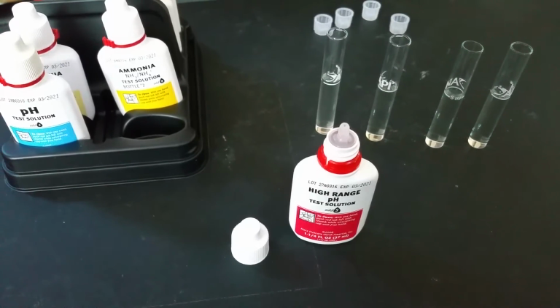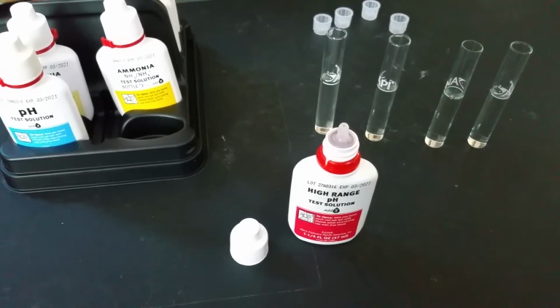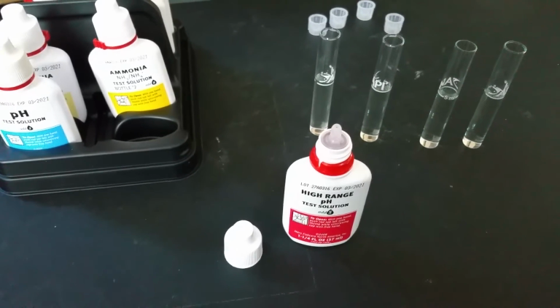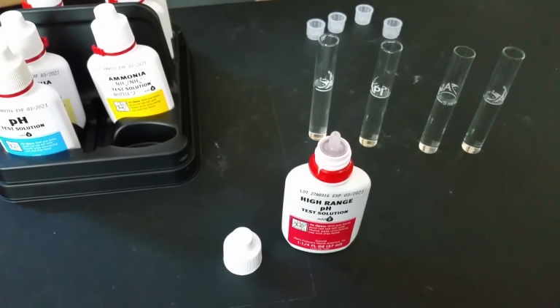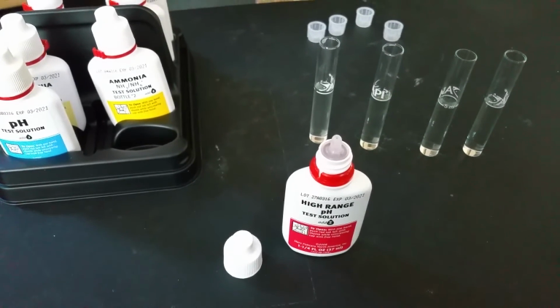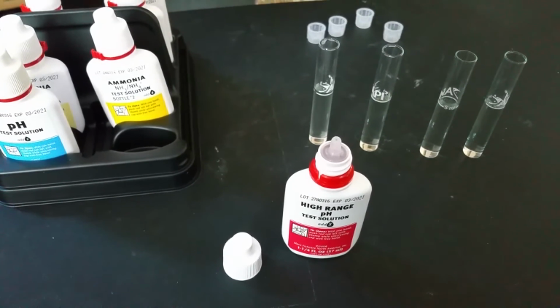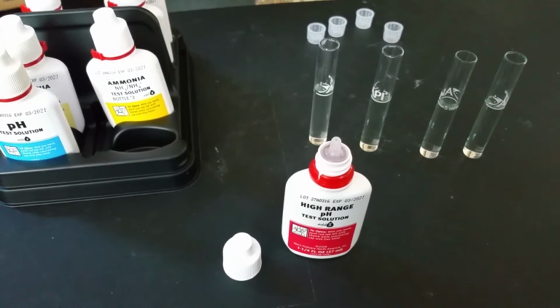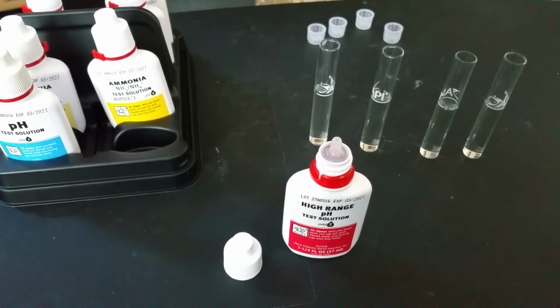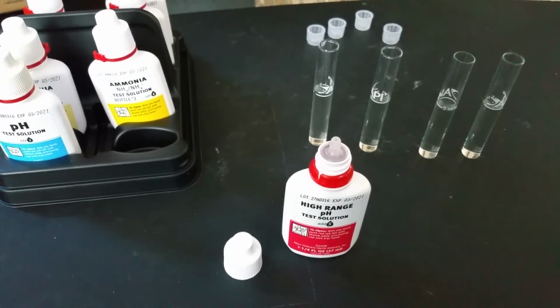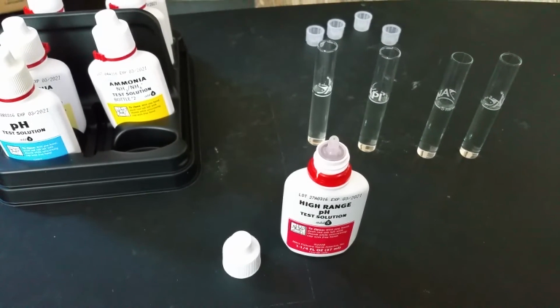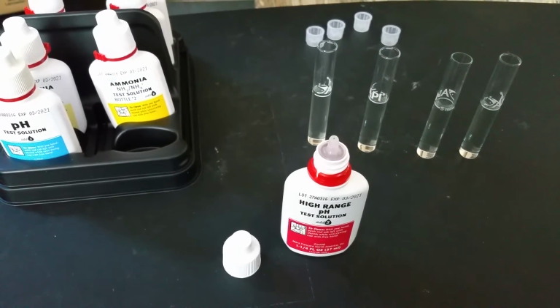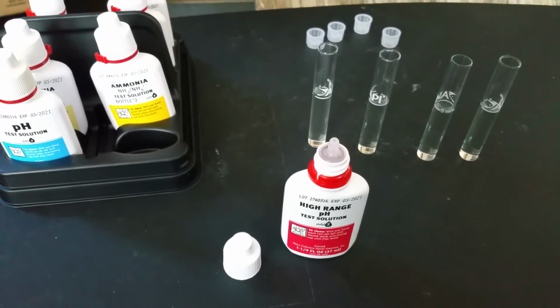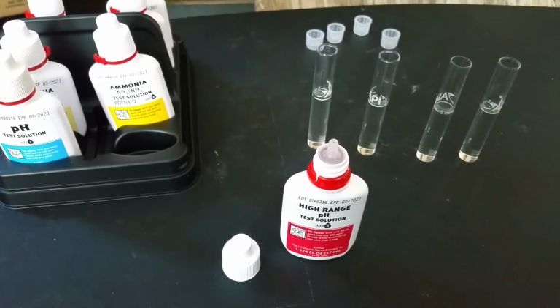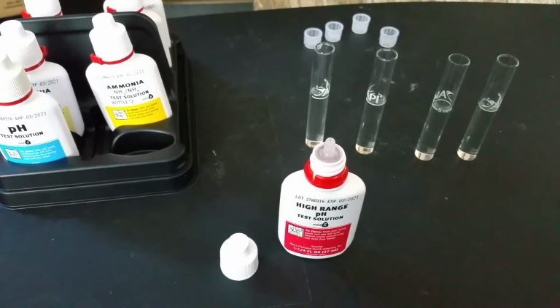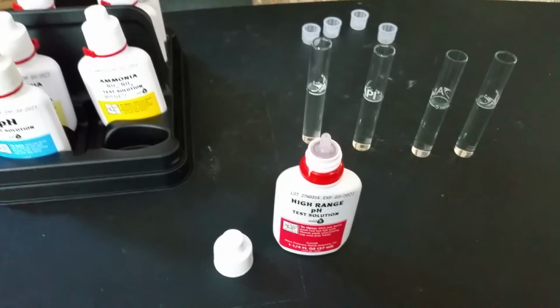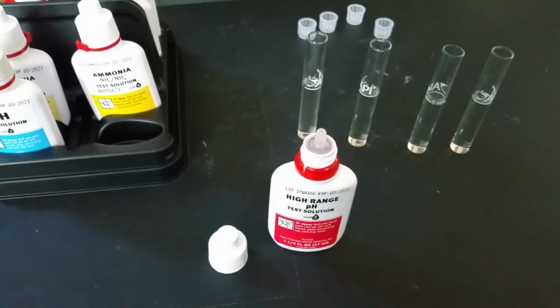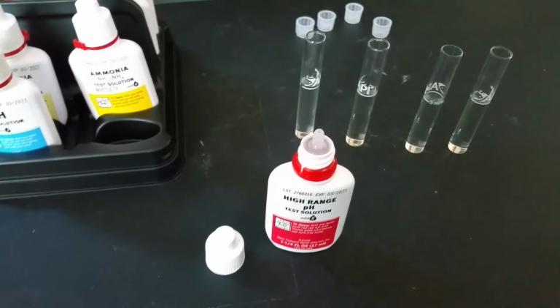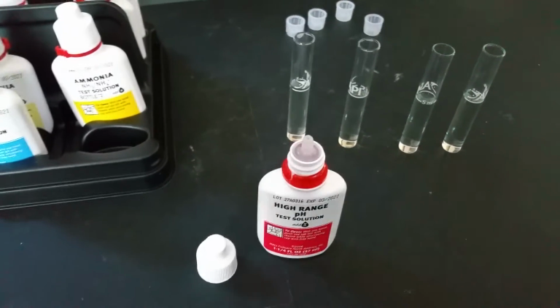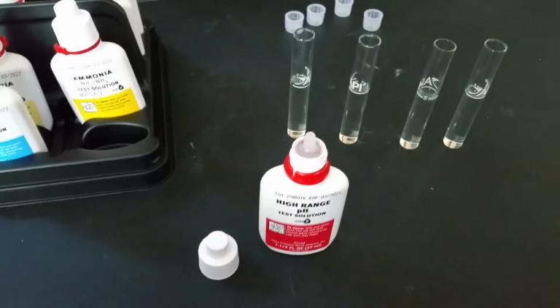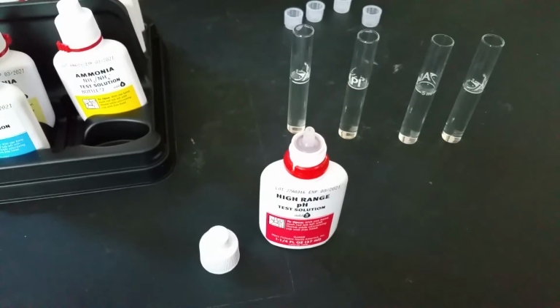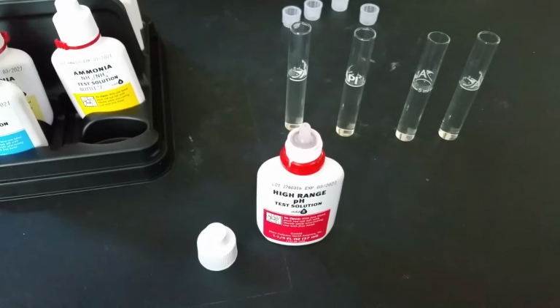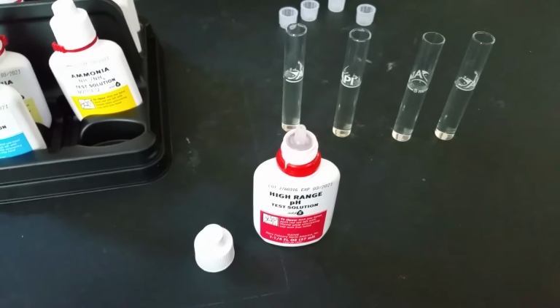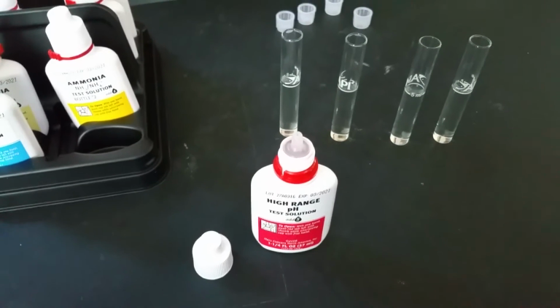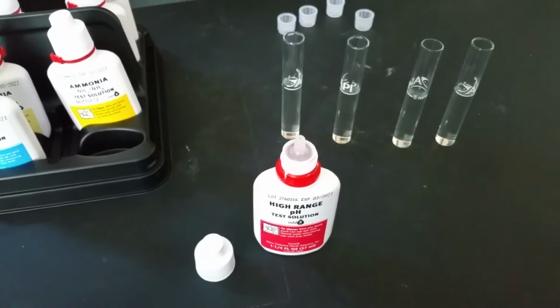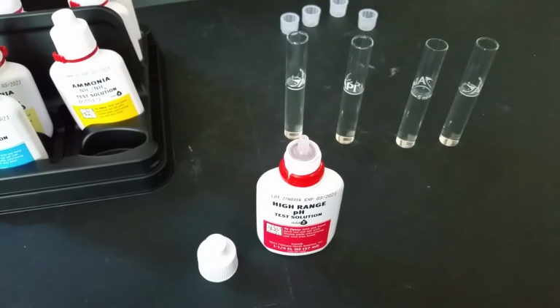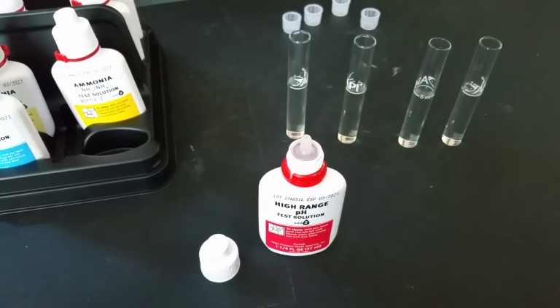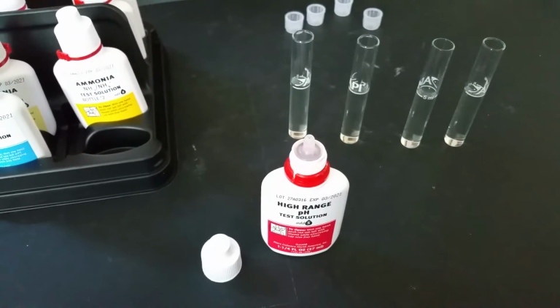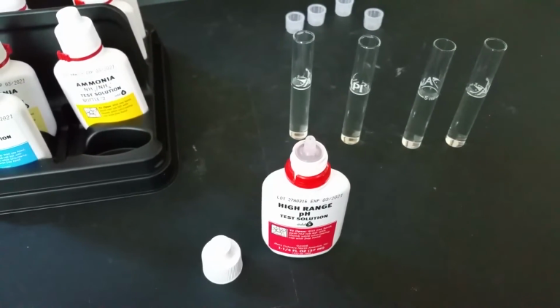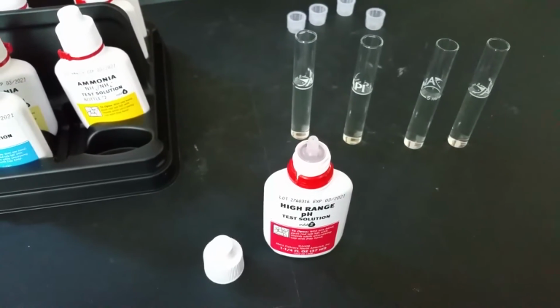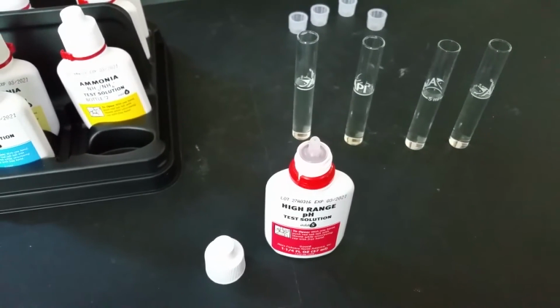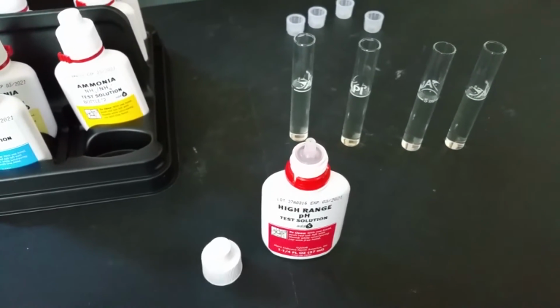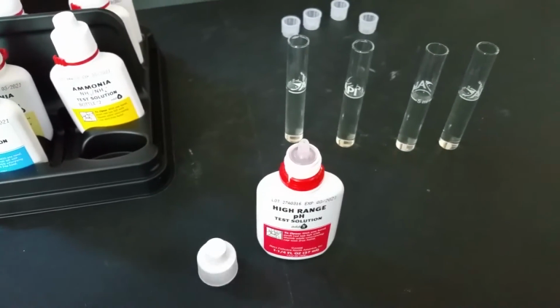Hey everyone, I'm going to show you all how to do a water test using the API Master Freshwater Test Kit.